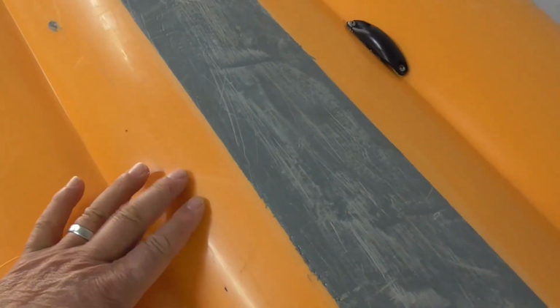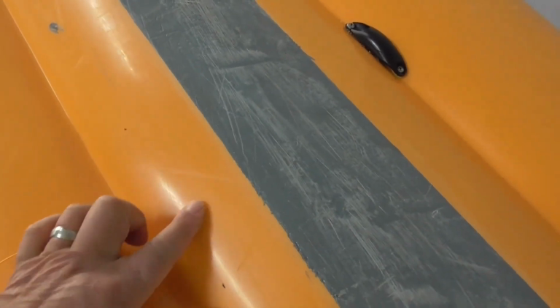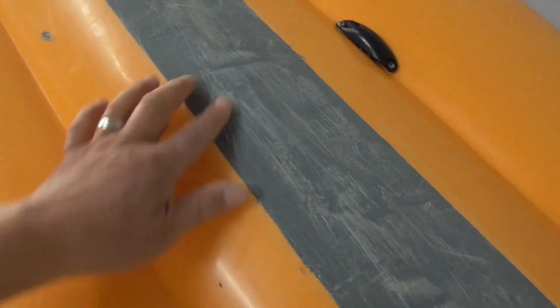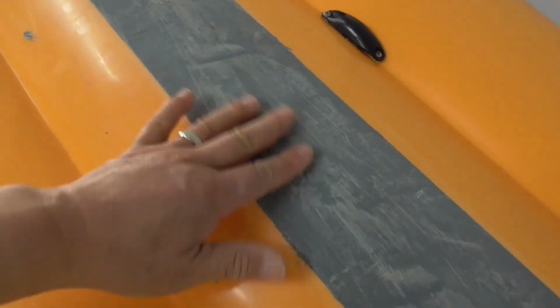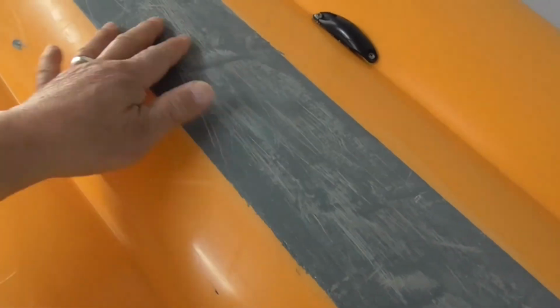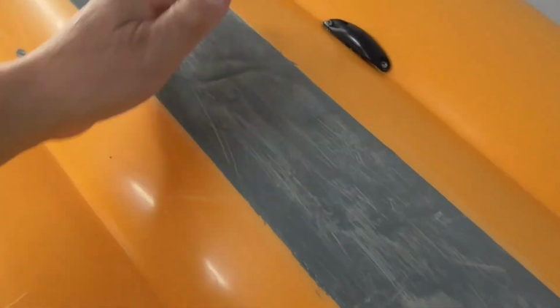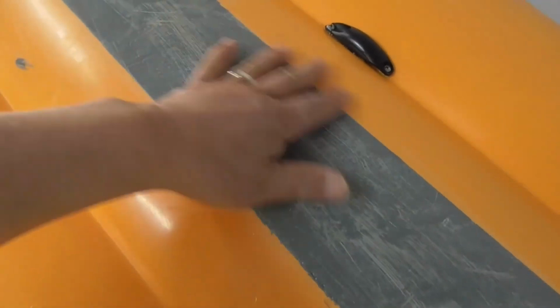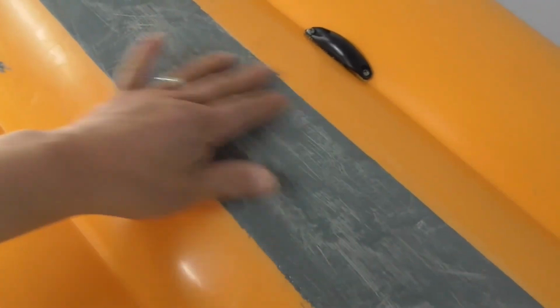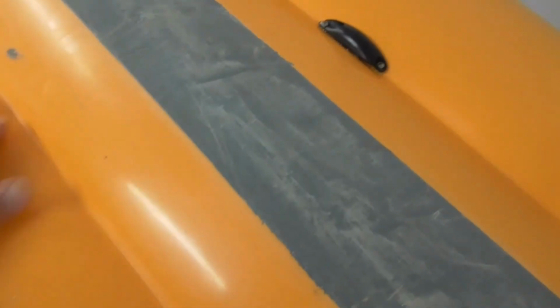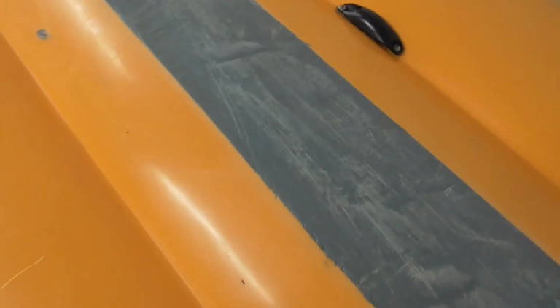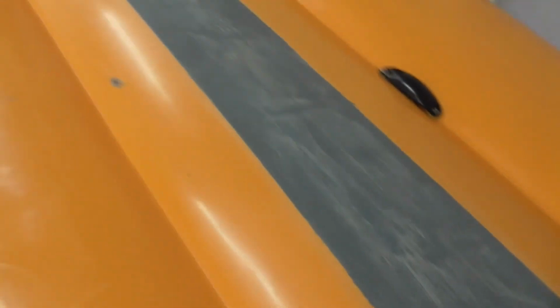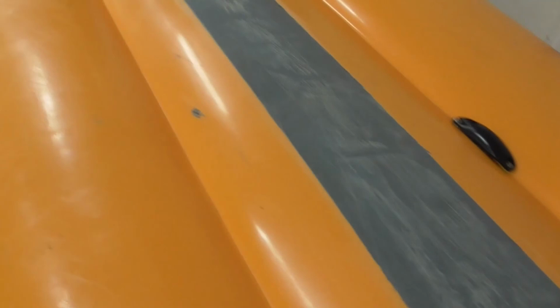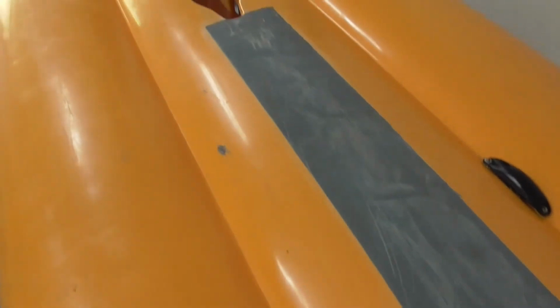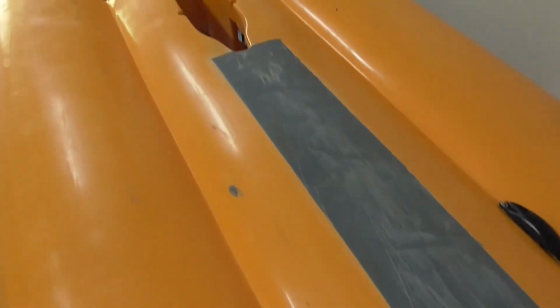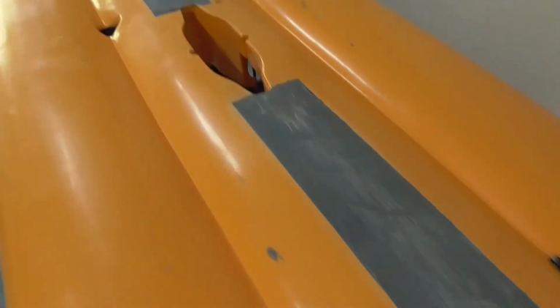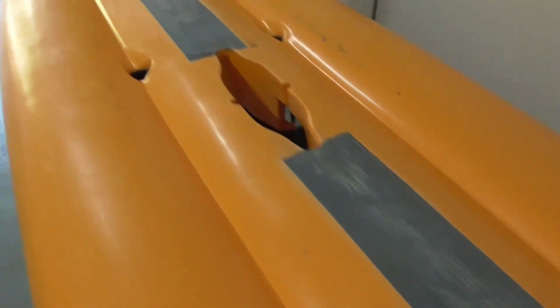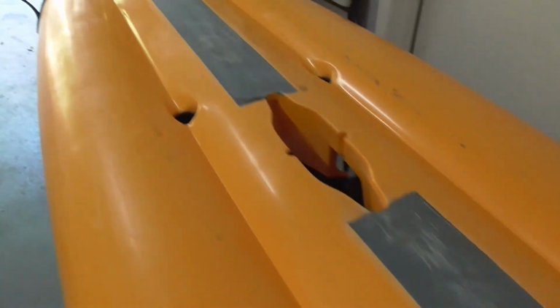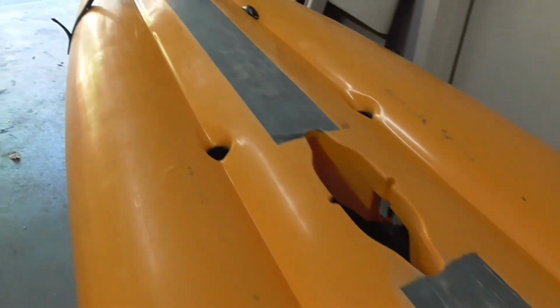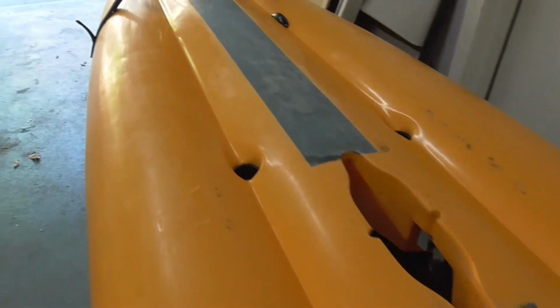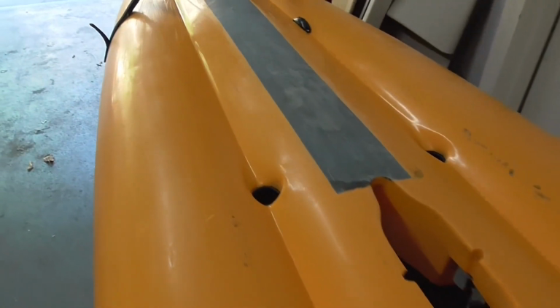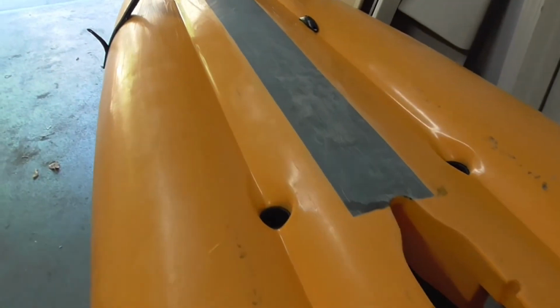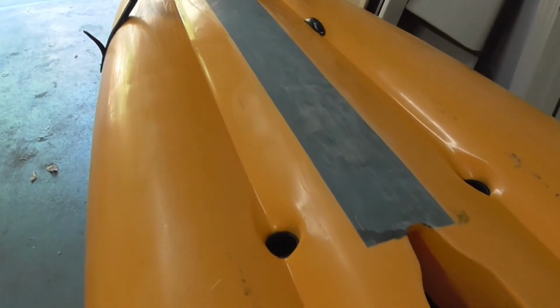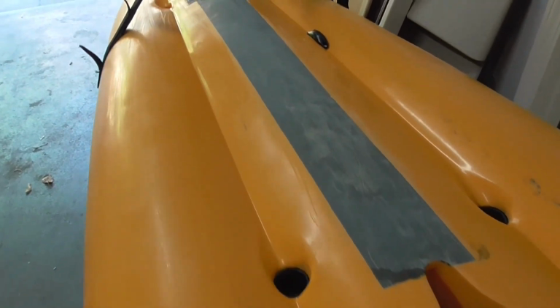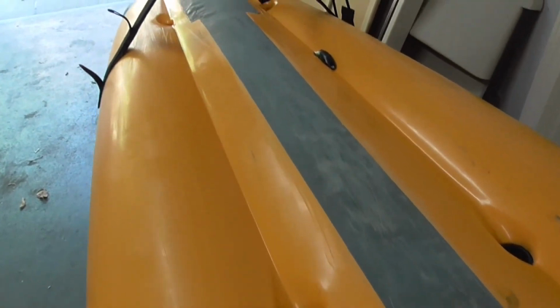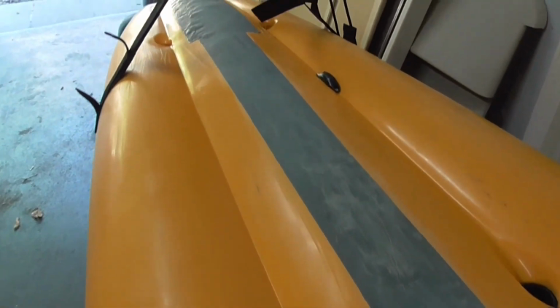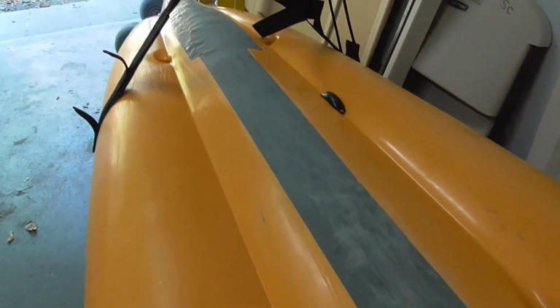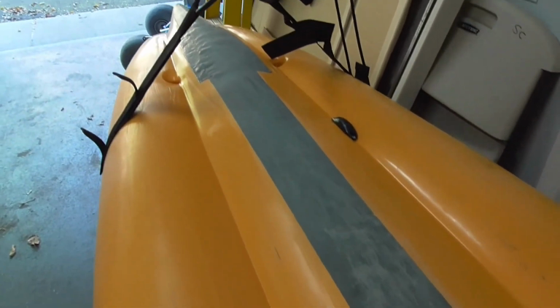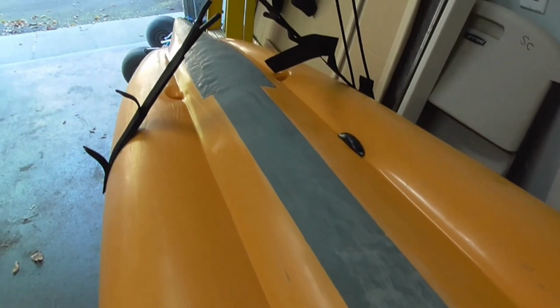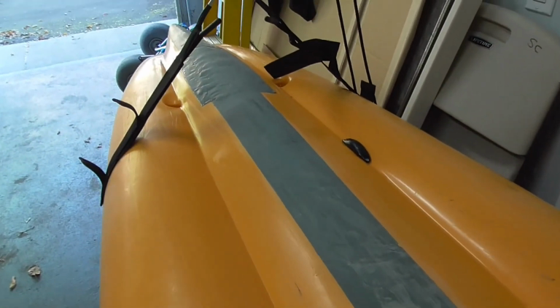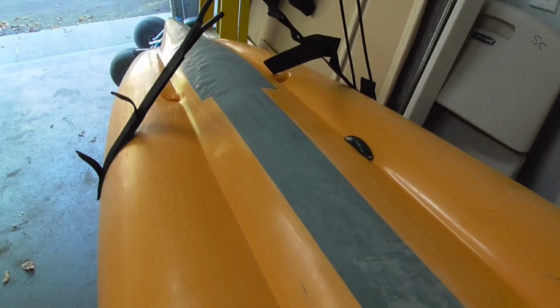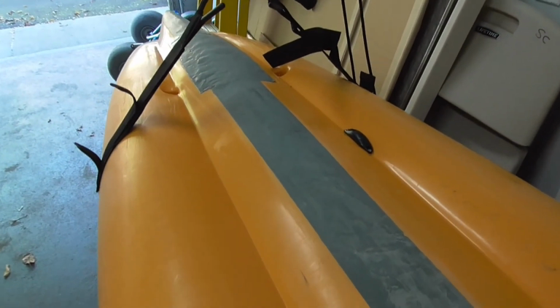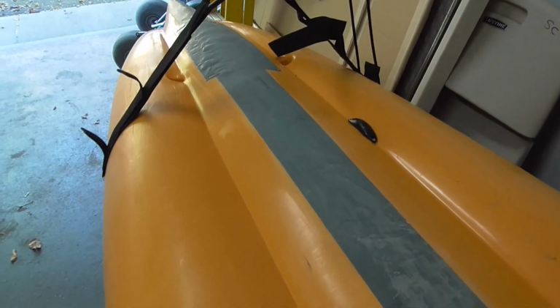If you have a better way to protect the bottom of your kayak, please let me know. I'm here to listen and find a better way to protect the kayak. Thank you.